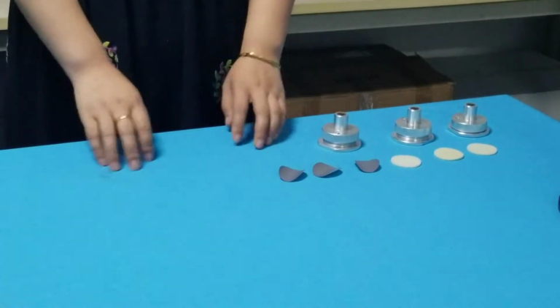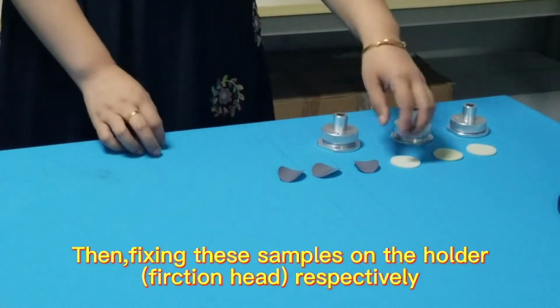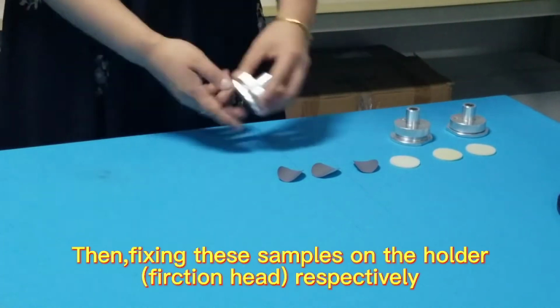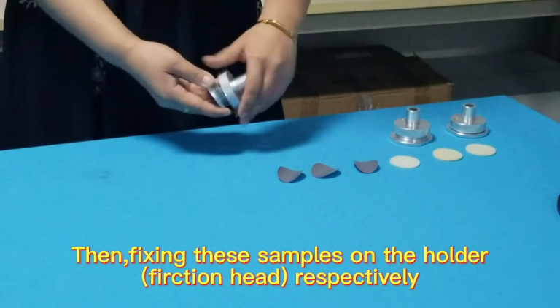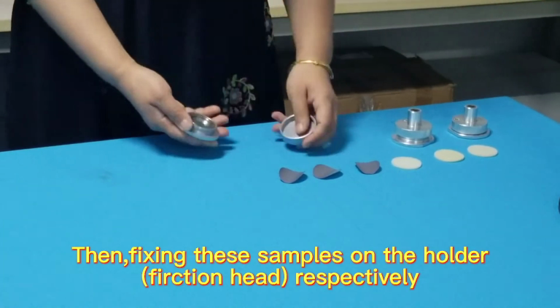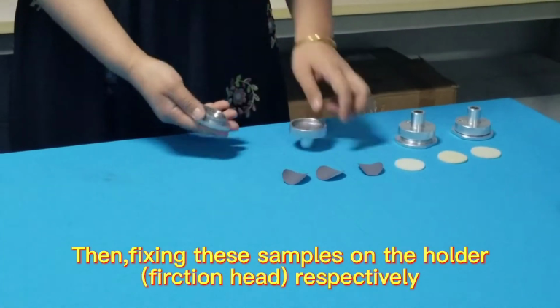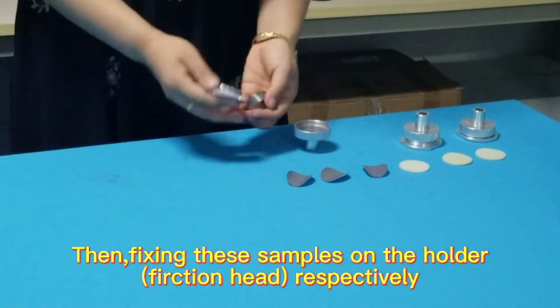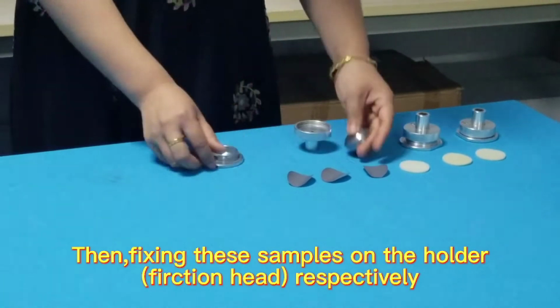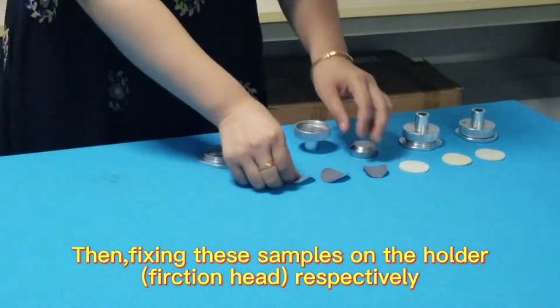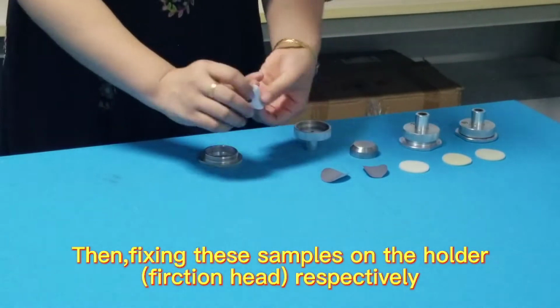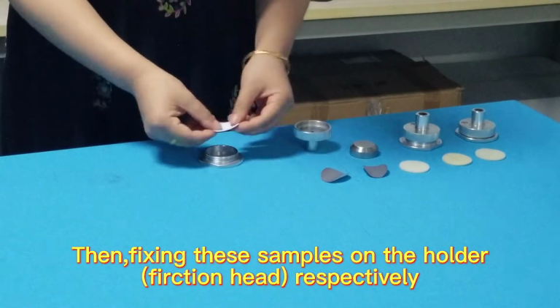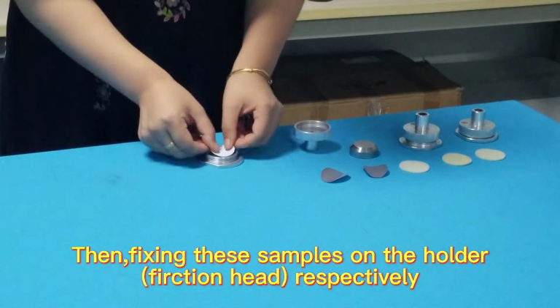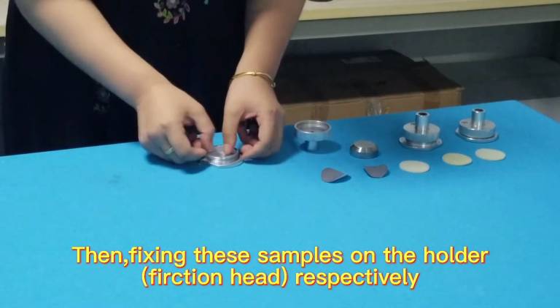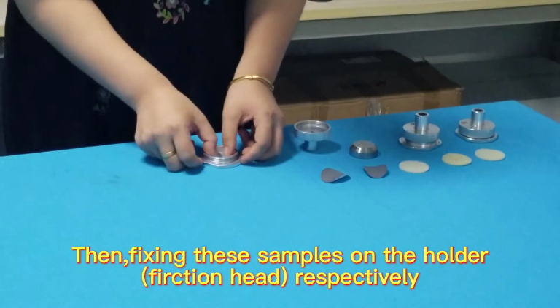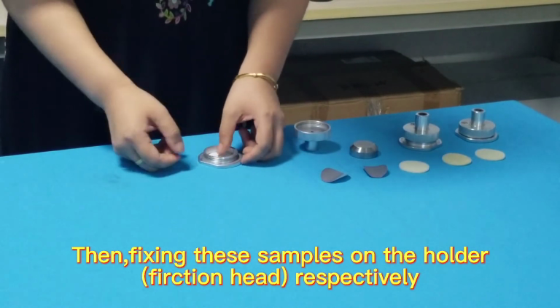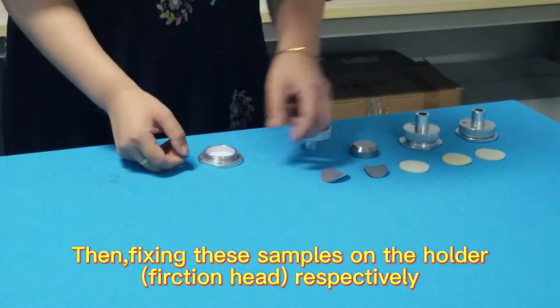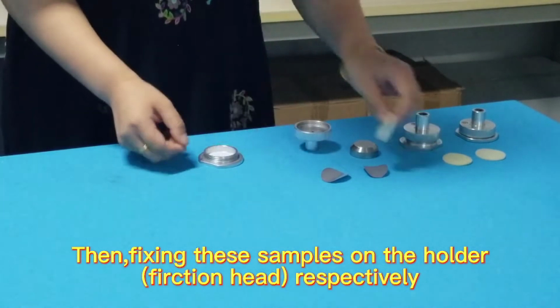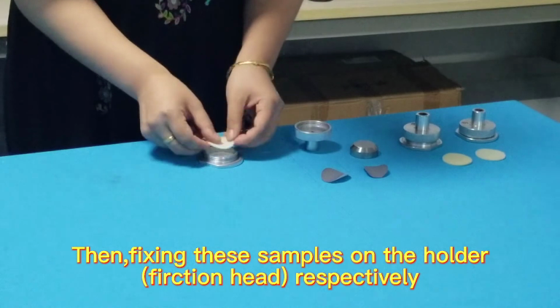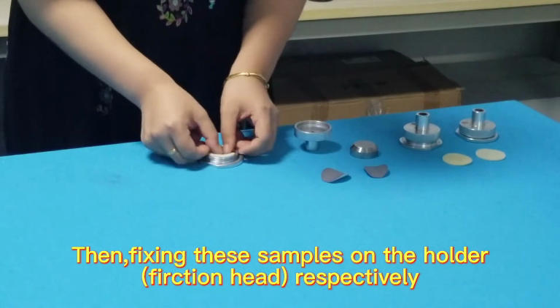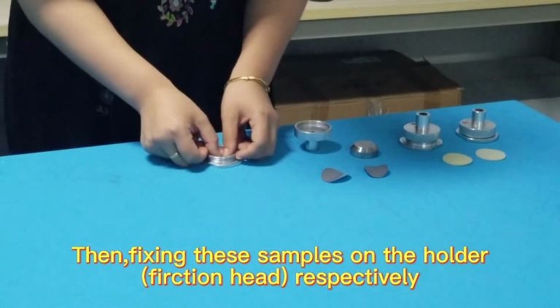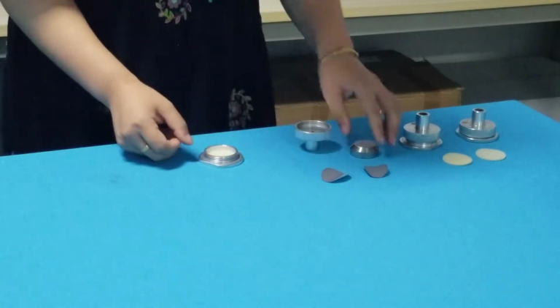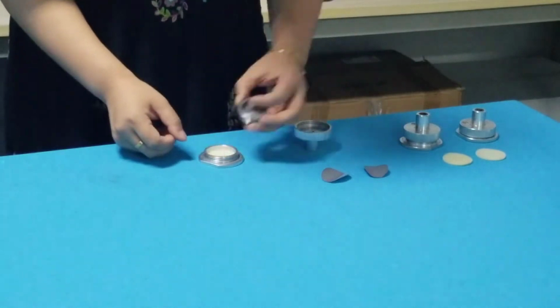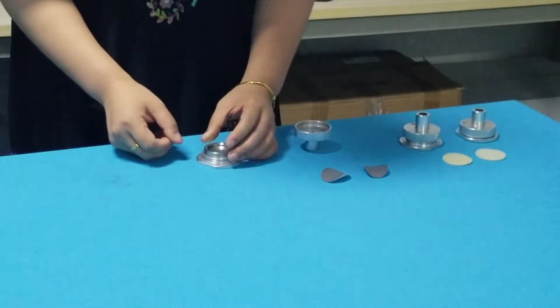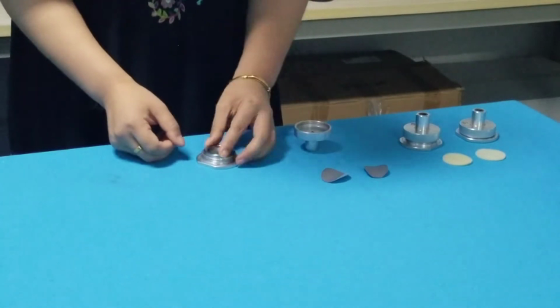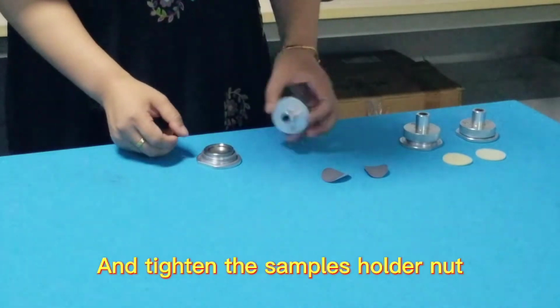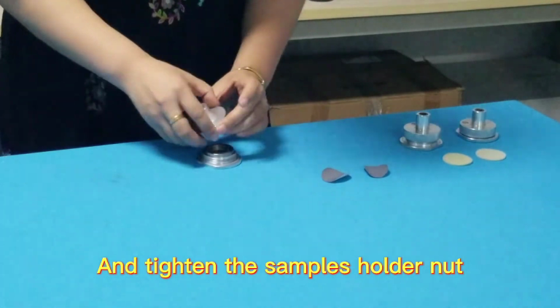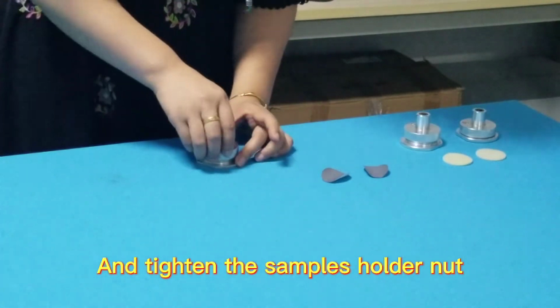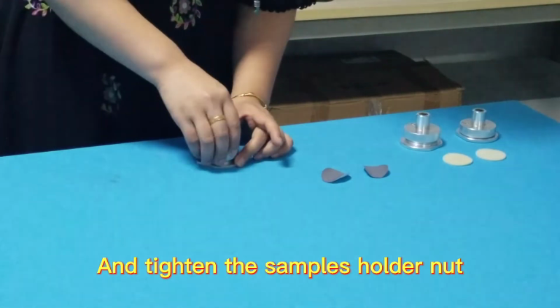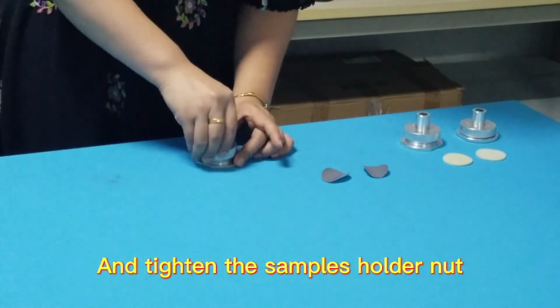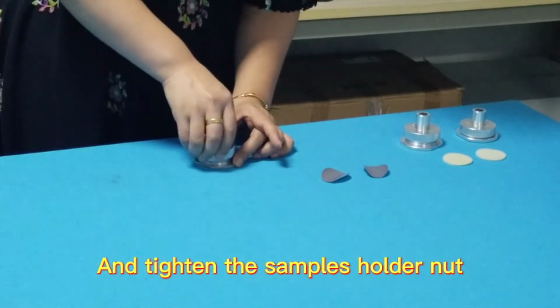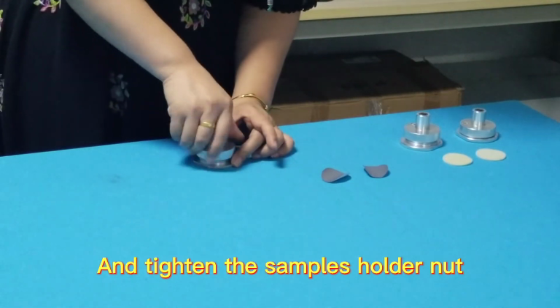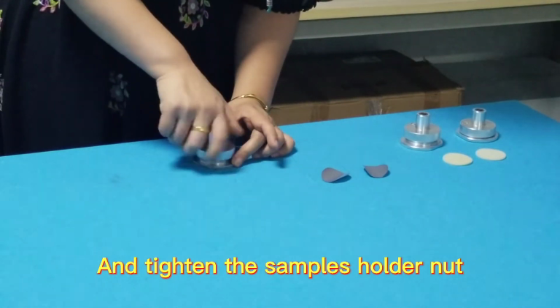Then, fixing these samples on the holder friction head respectively and tighten the sample's holder nut.